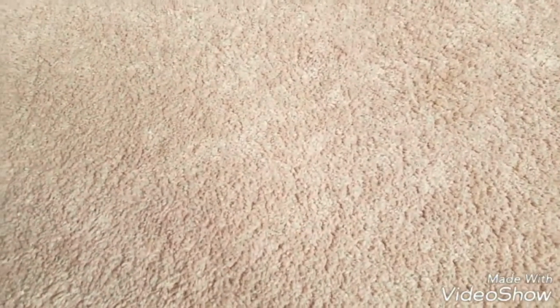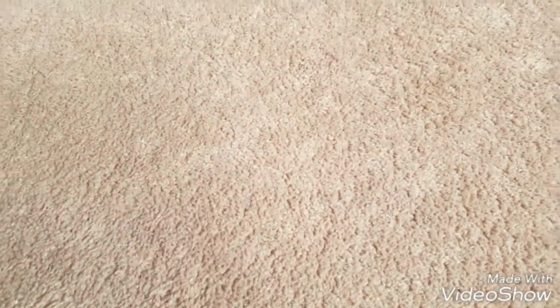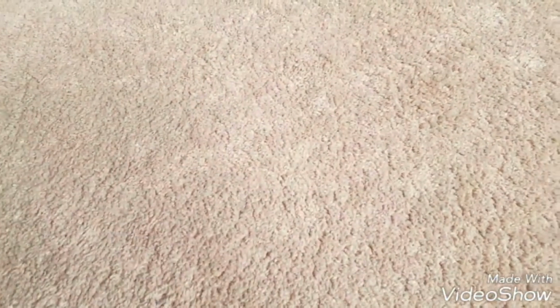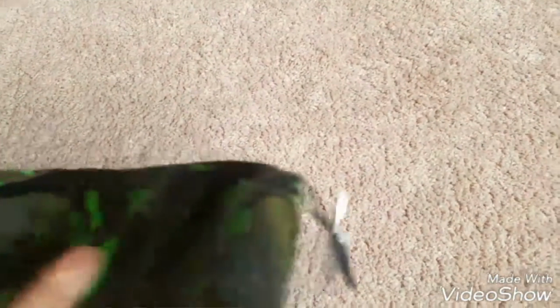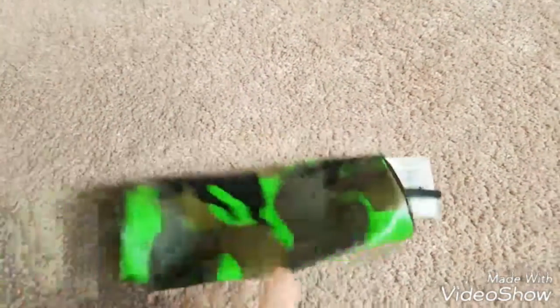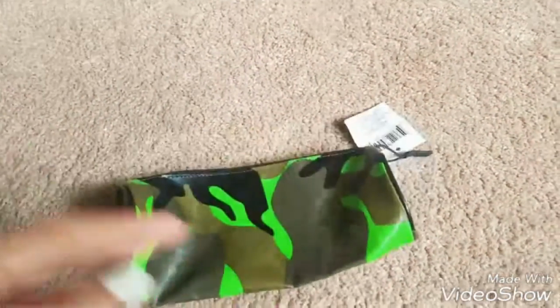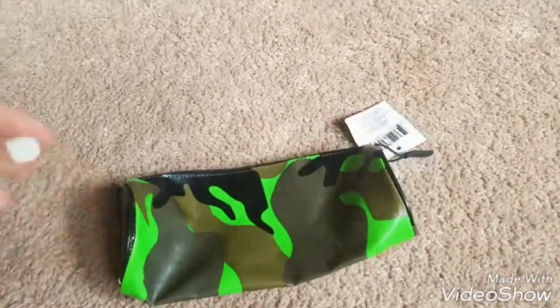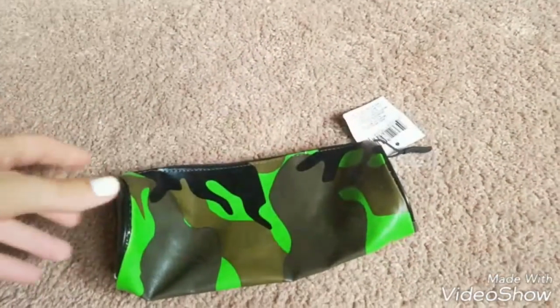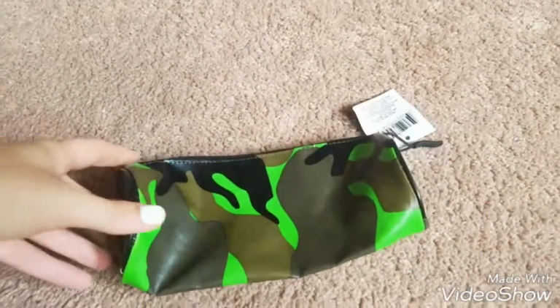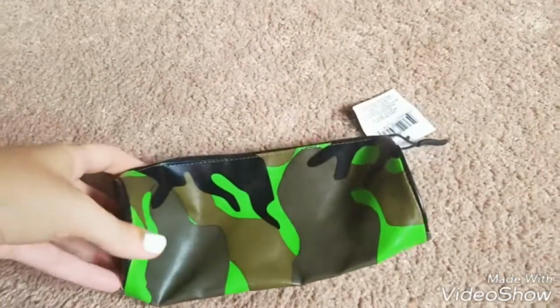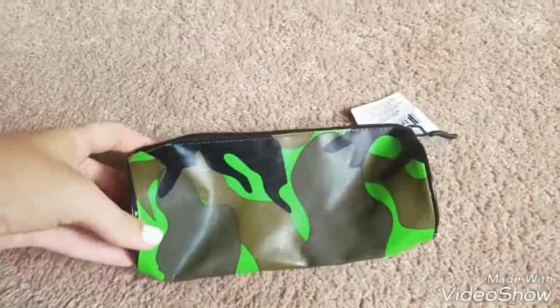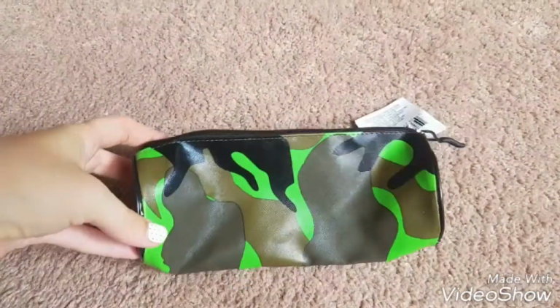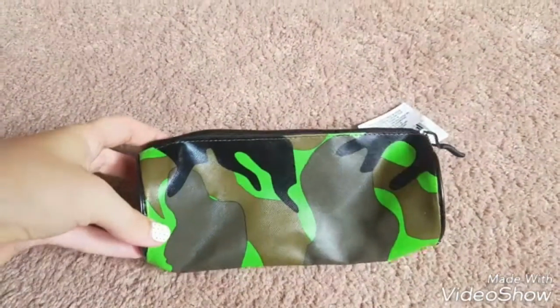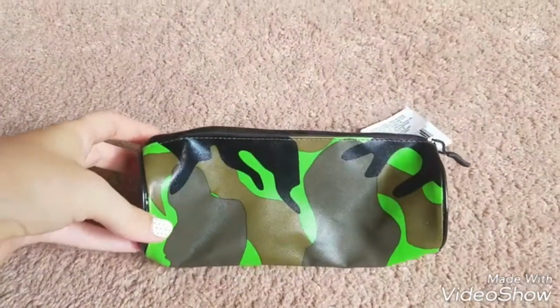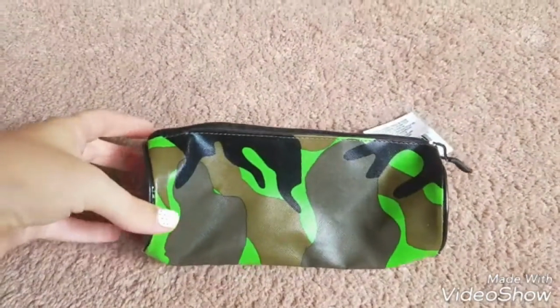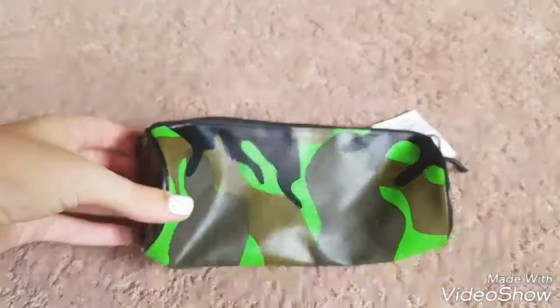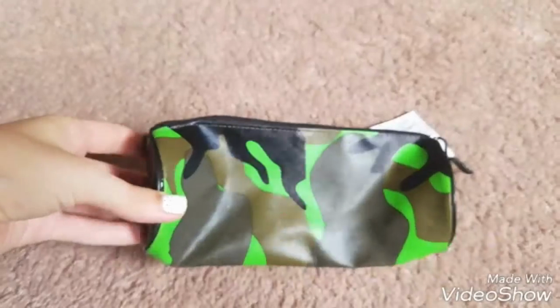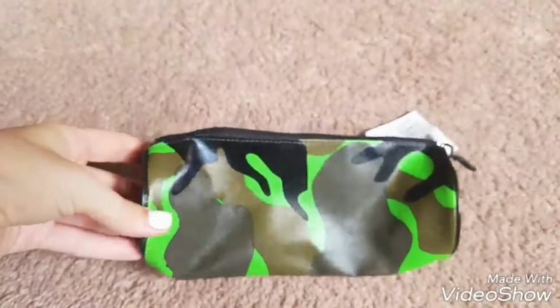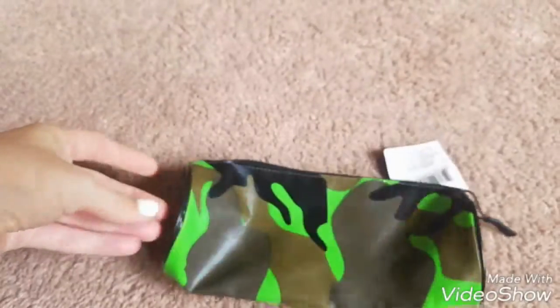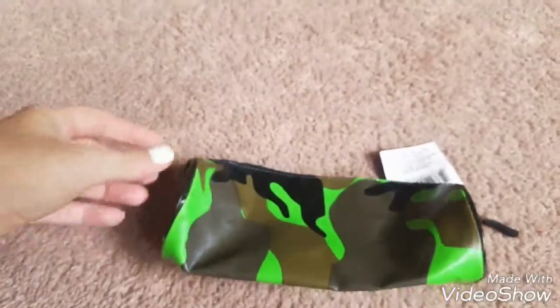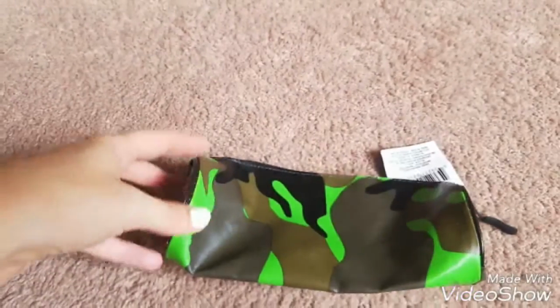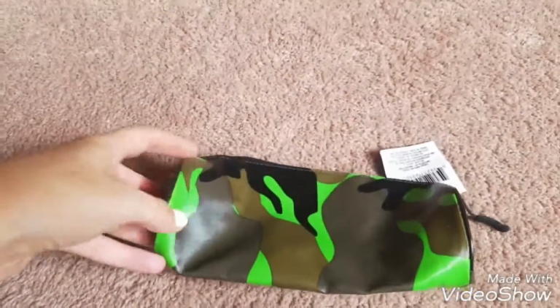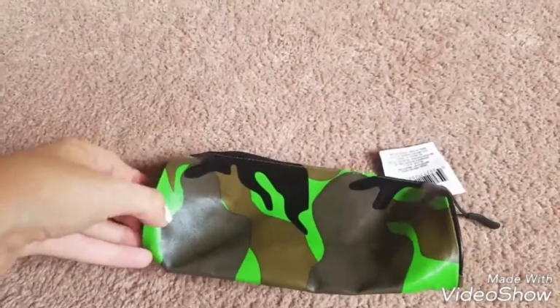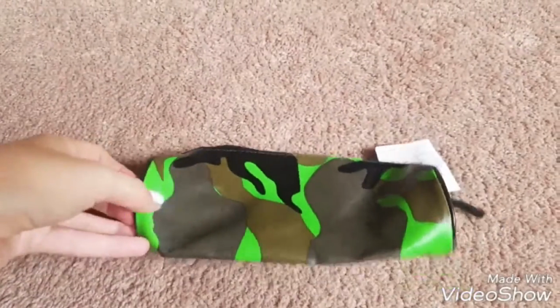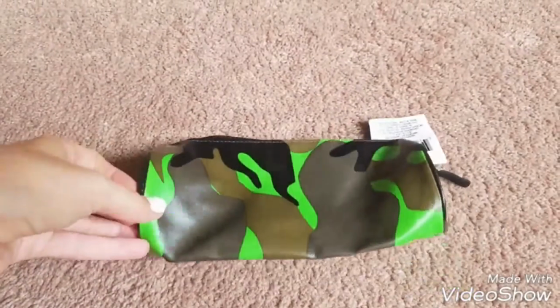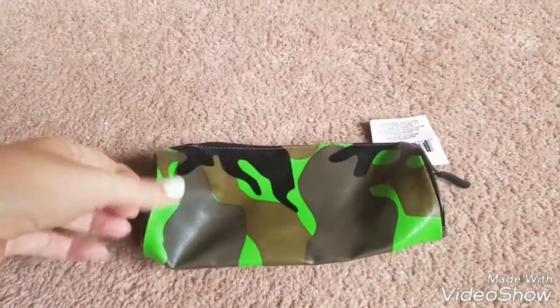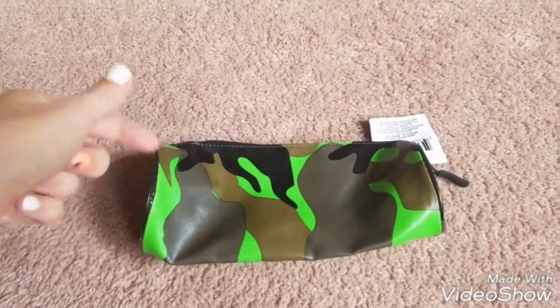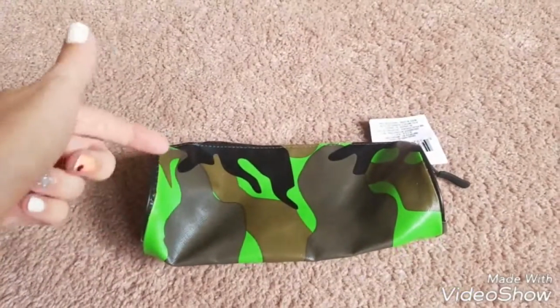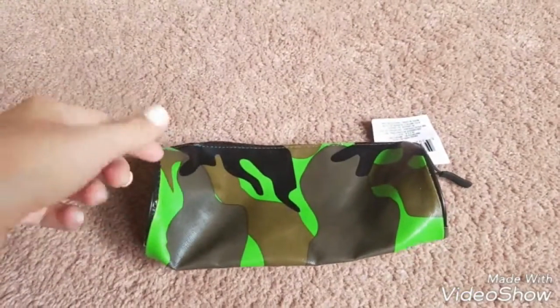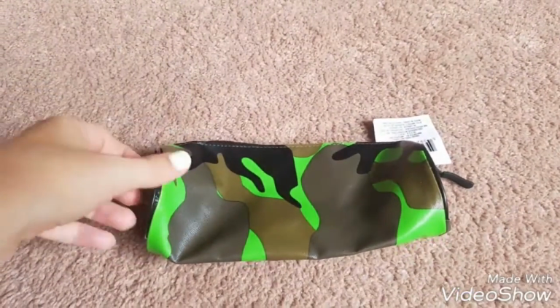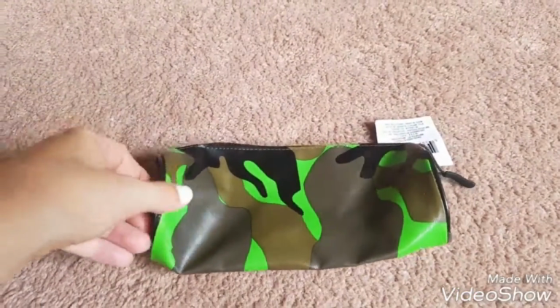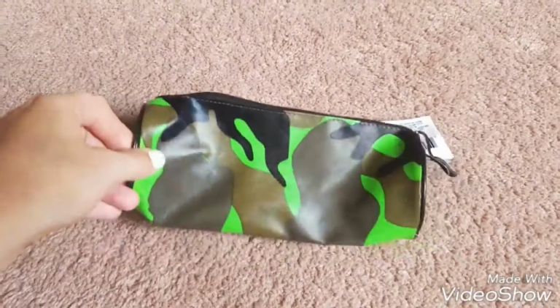And then I got one of these little camouflage pencil cases for one of my boys.